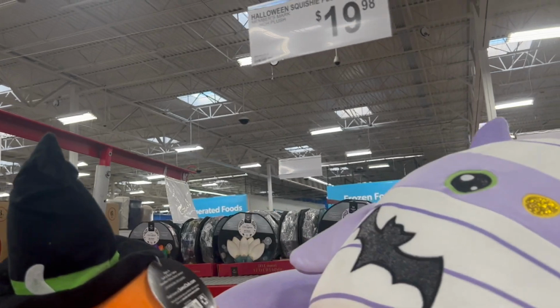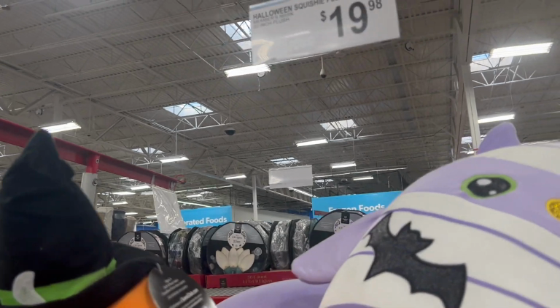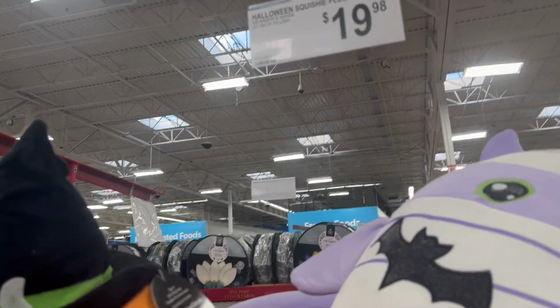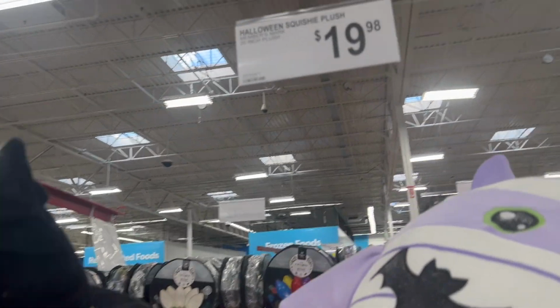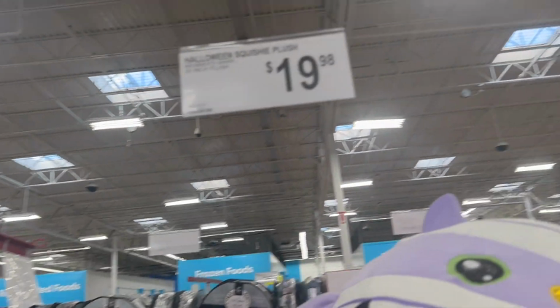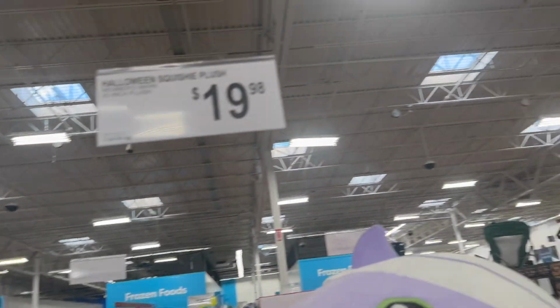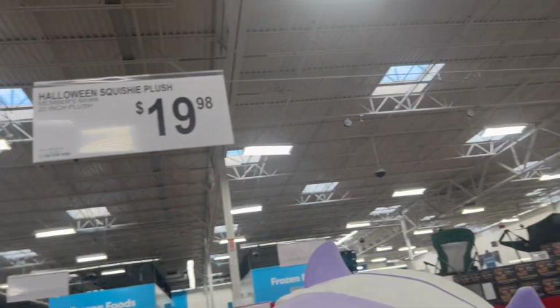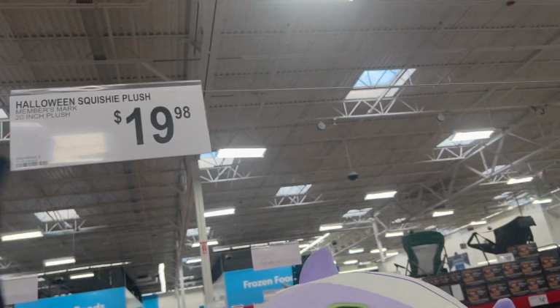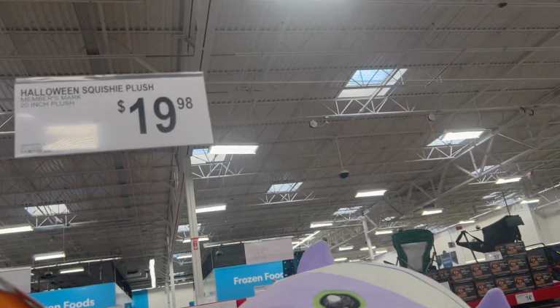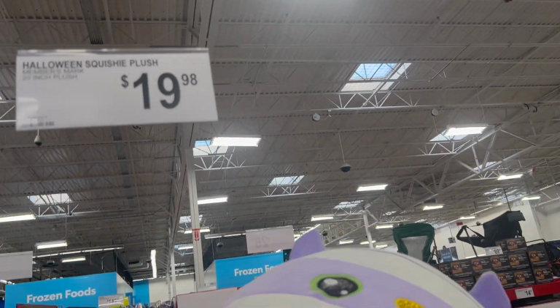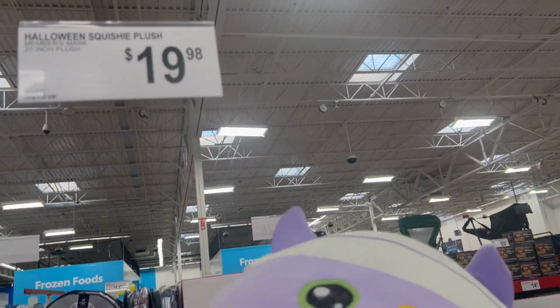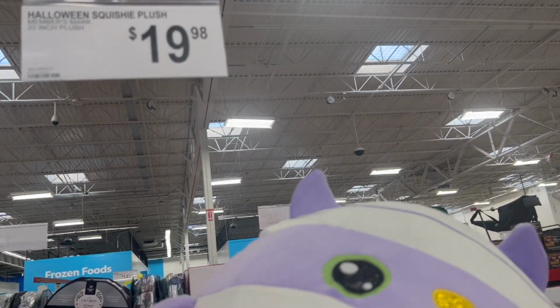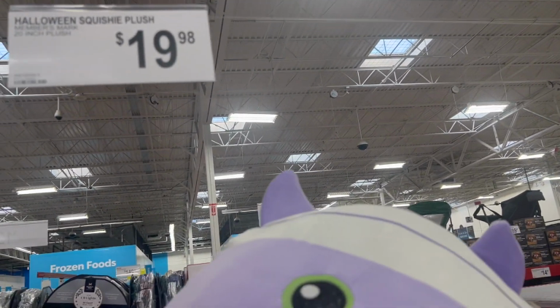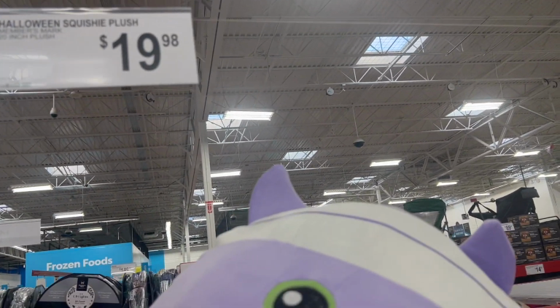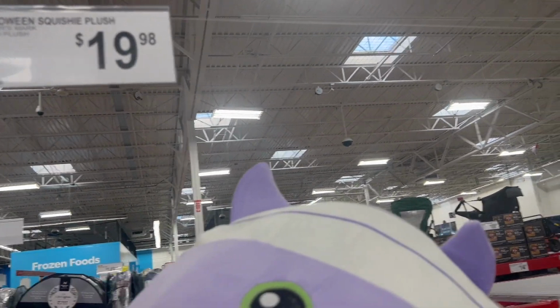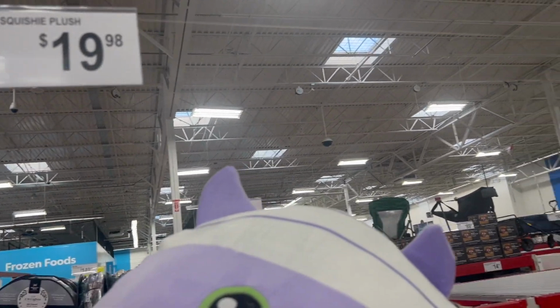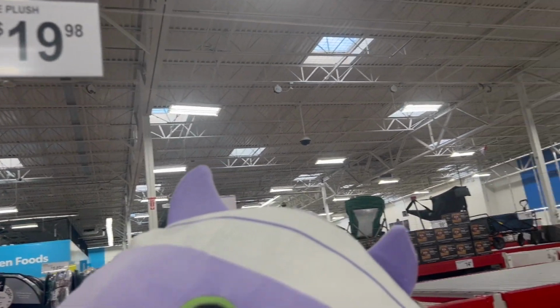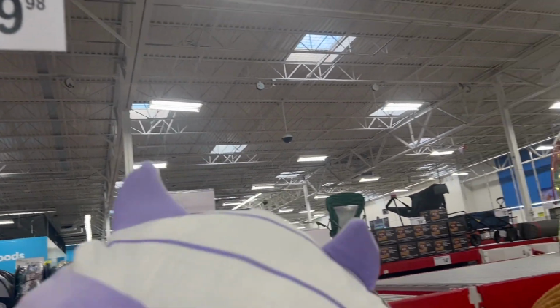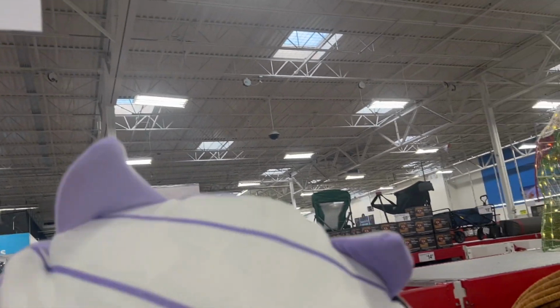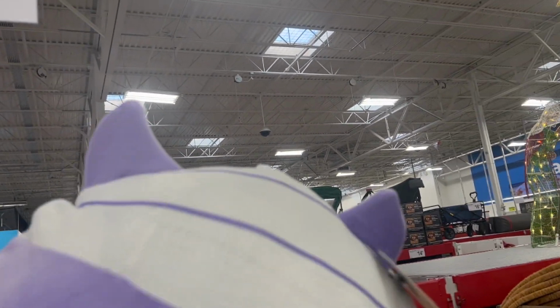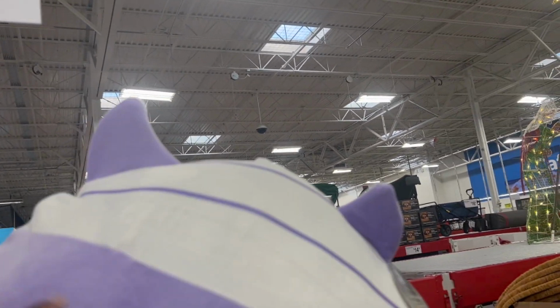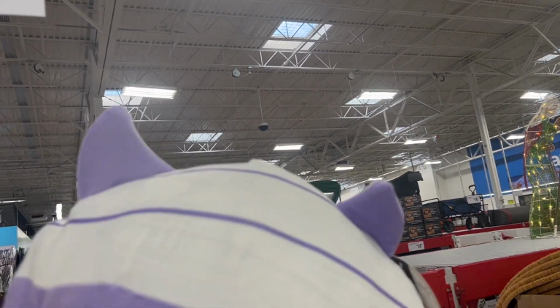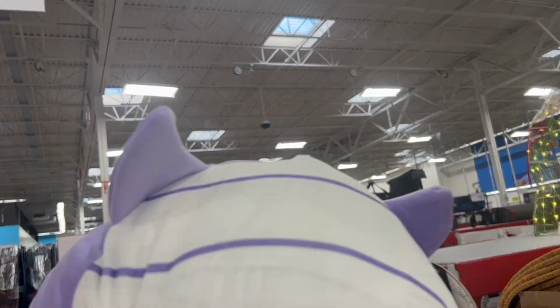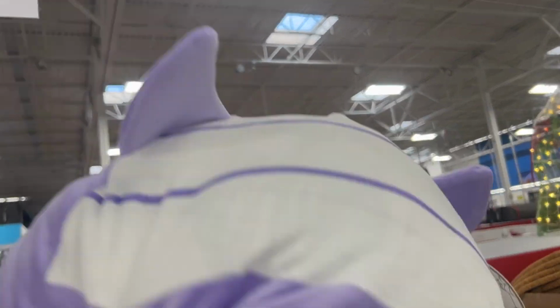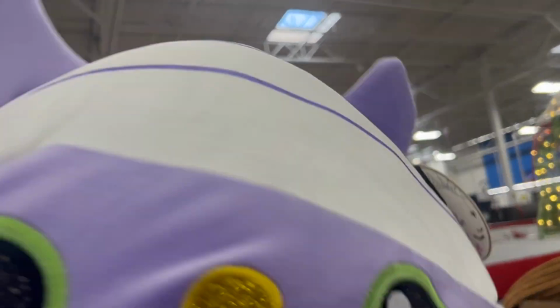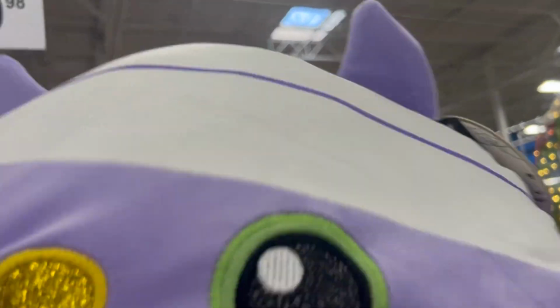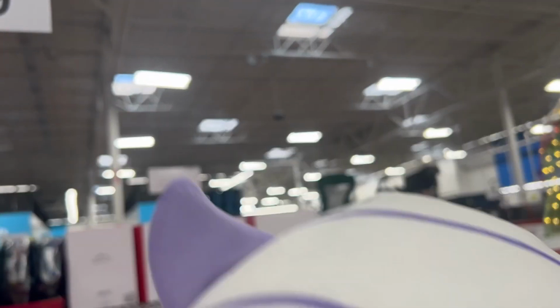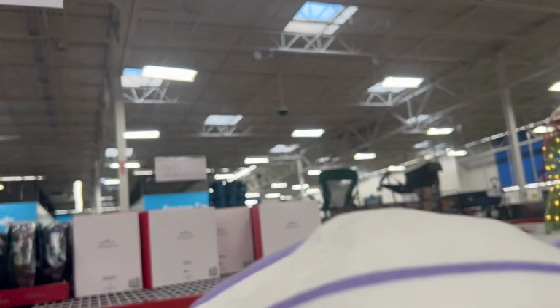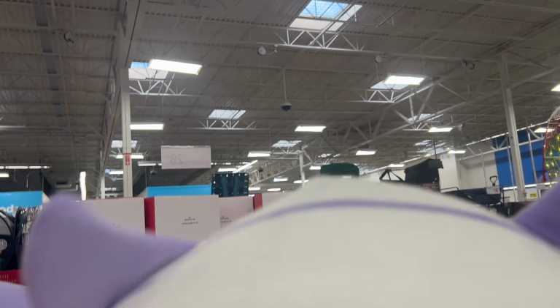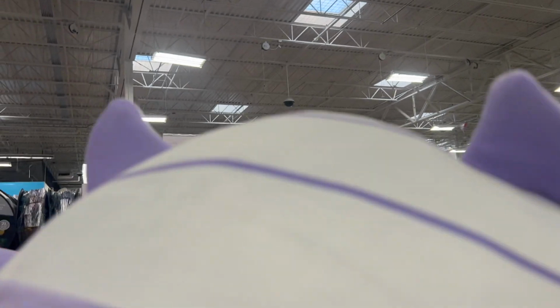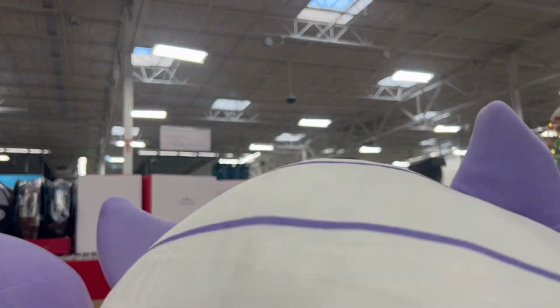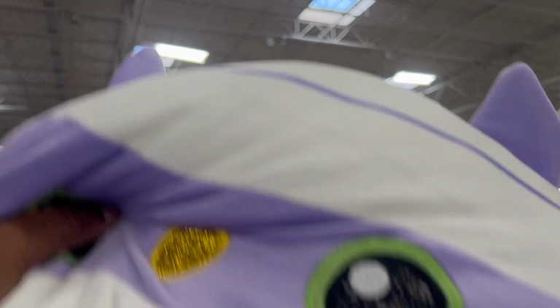Squishy Halloween pillows — $19.99. It's so squishy!